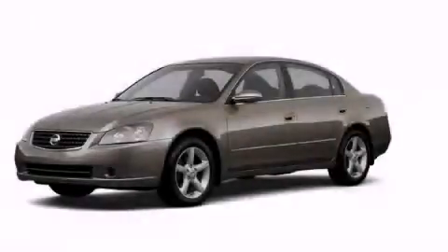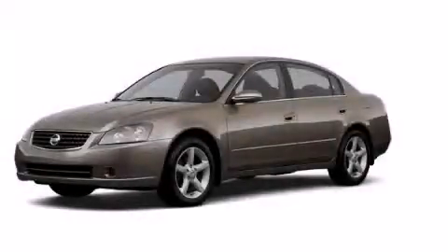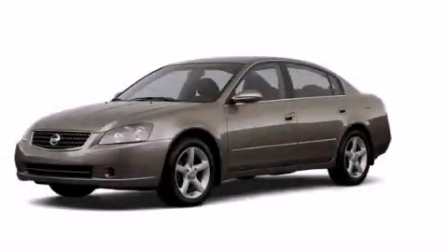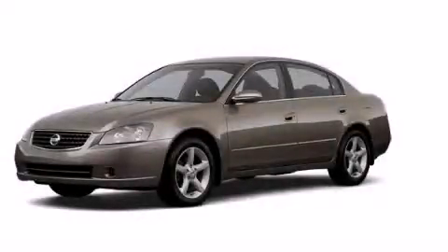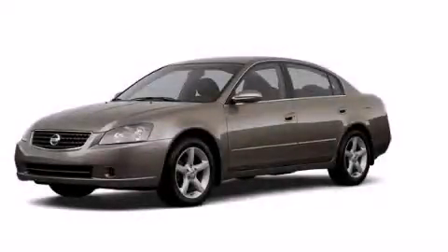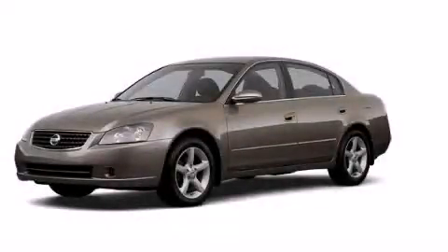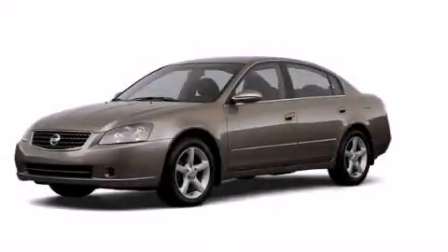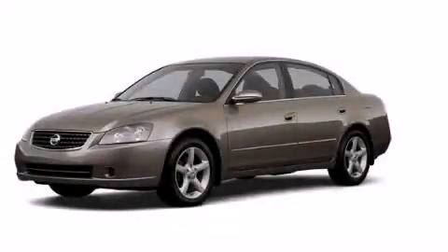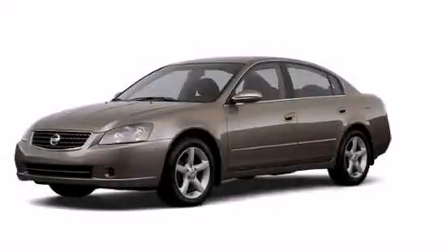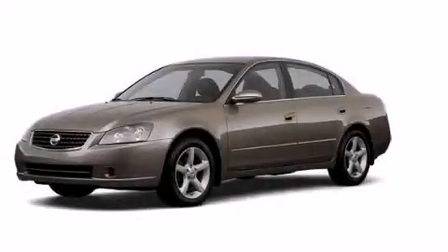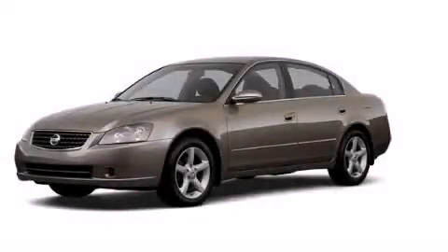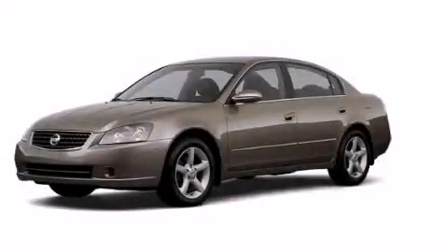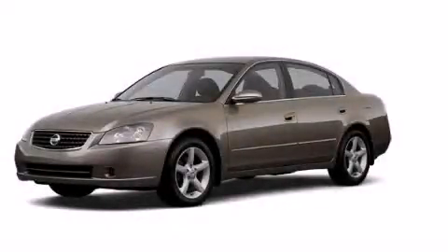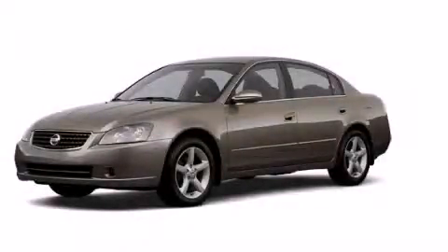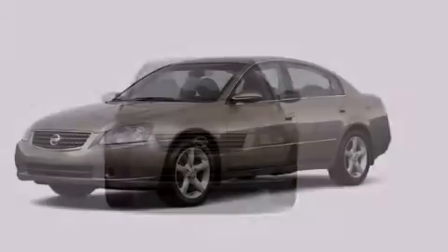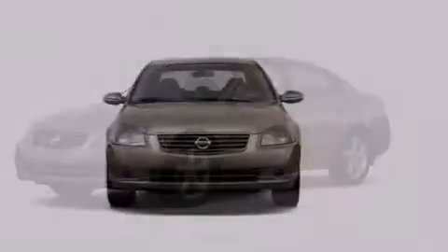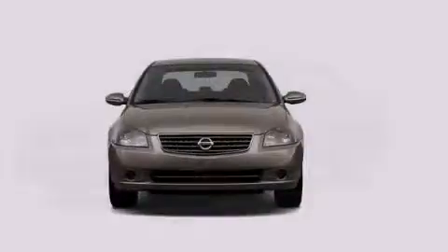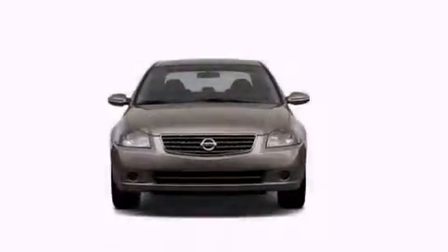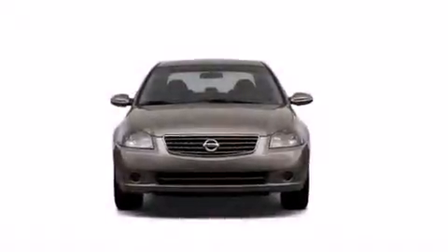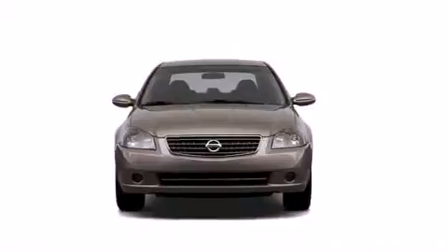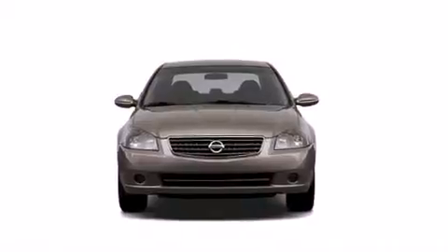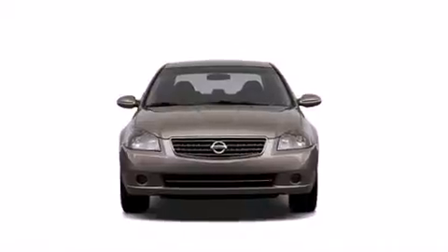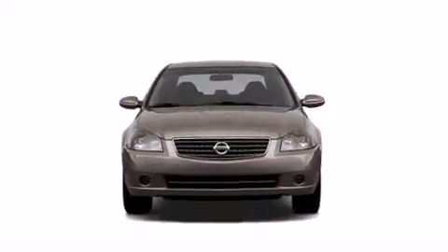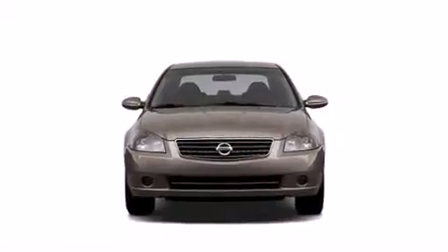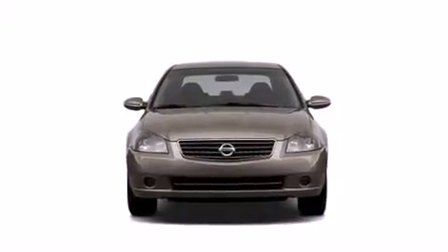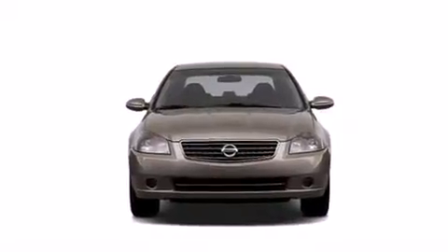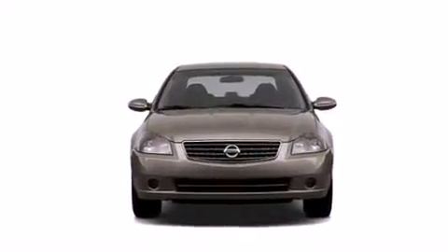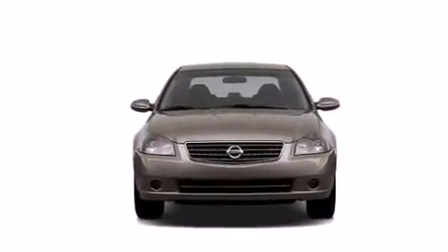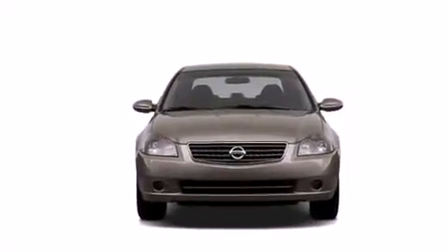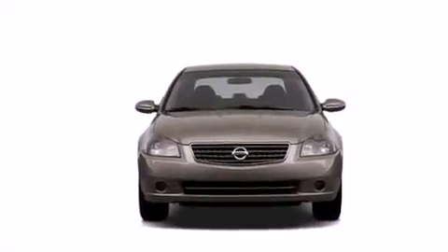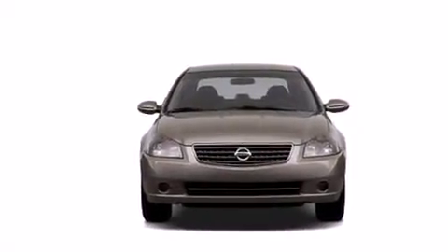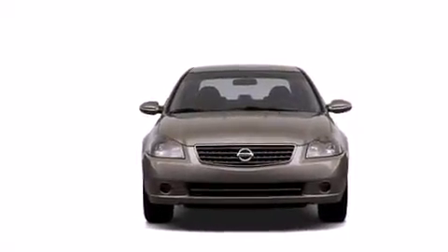This is a 2006 Nissan Altima. It has a 2.5-liter four-cylinder engine and a manual transmission.